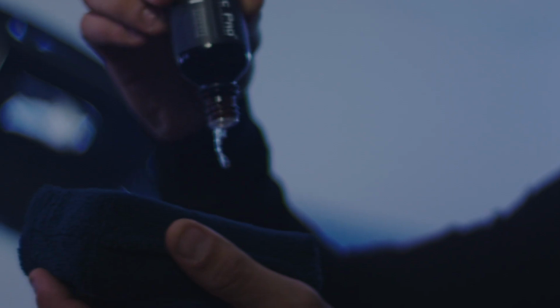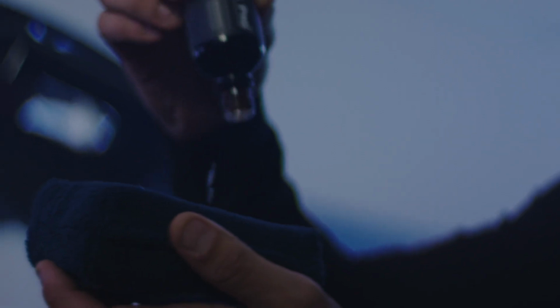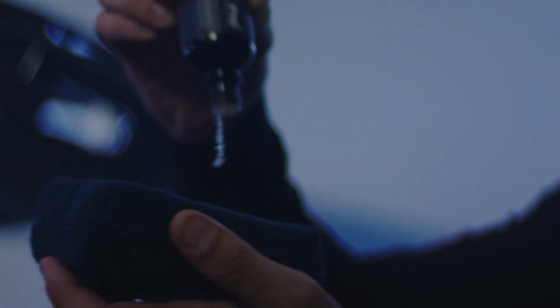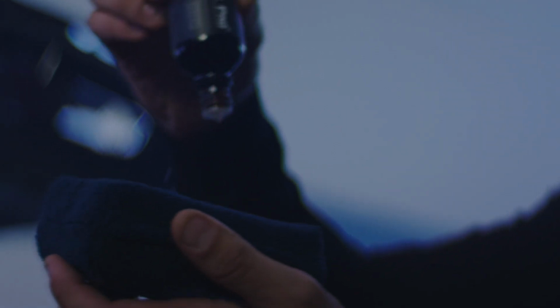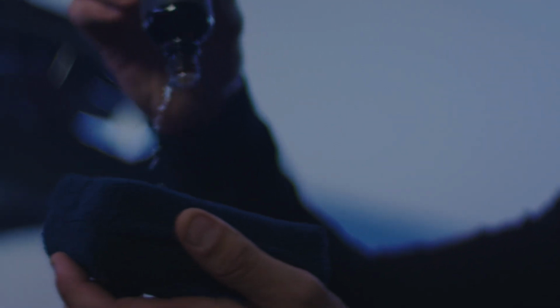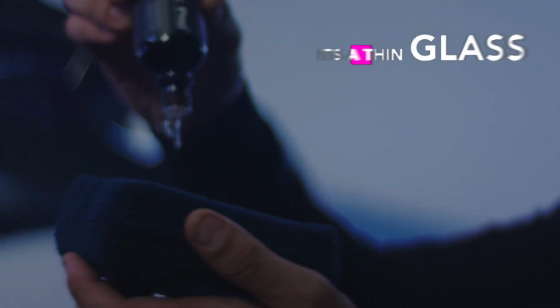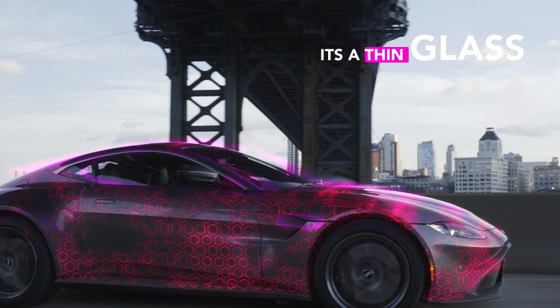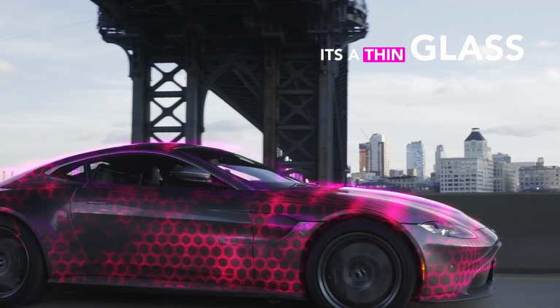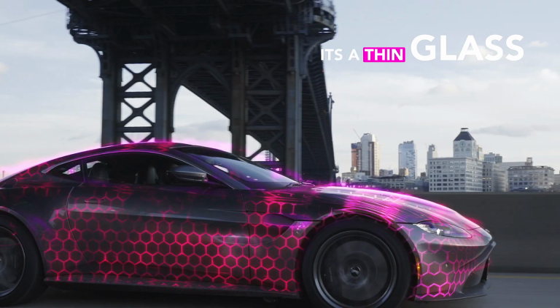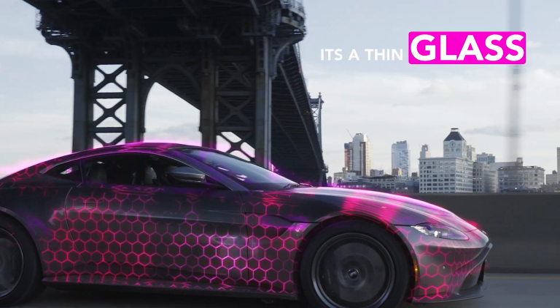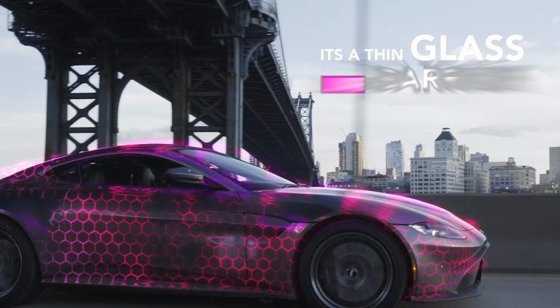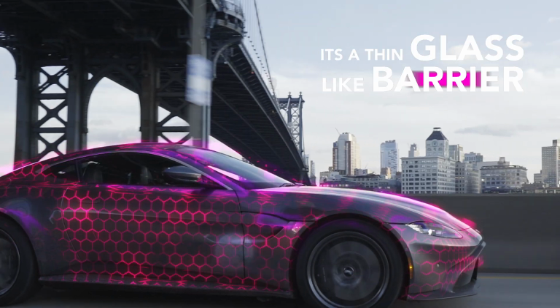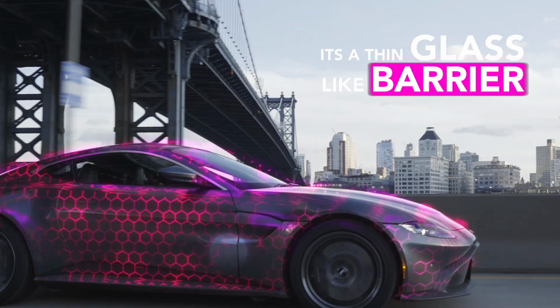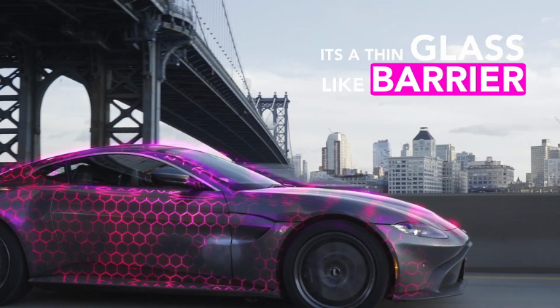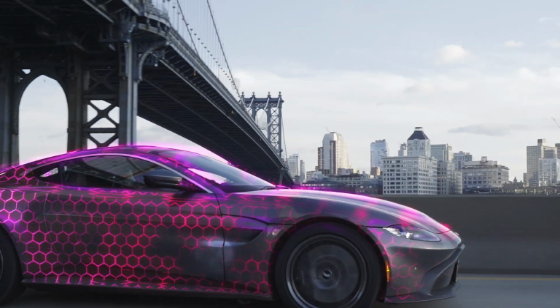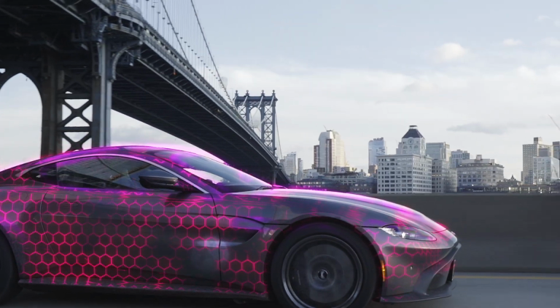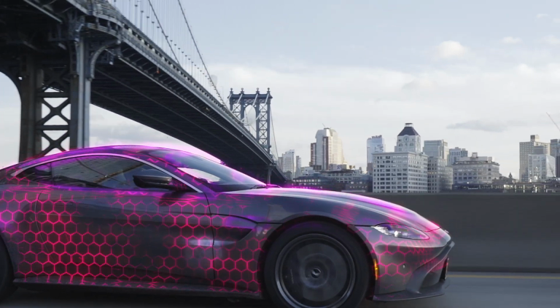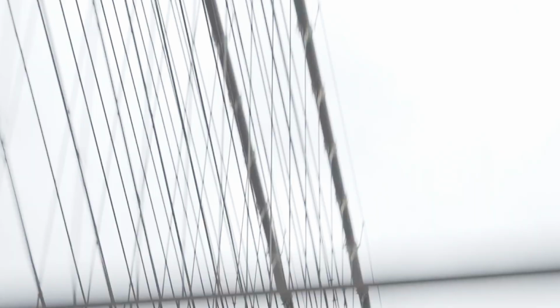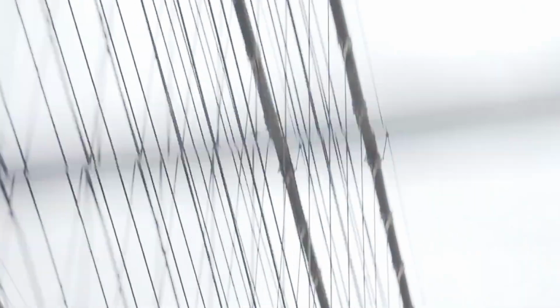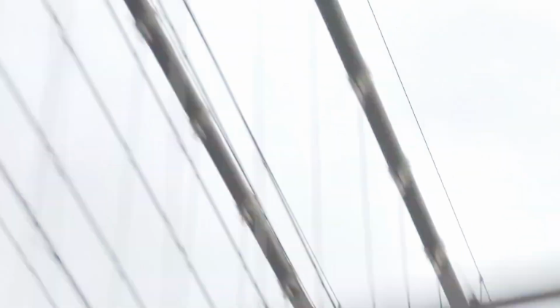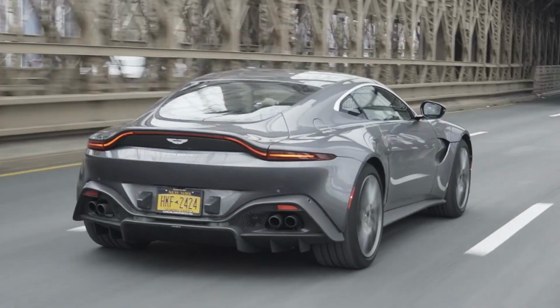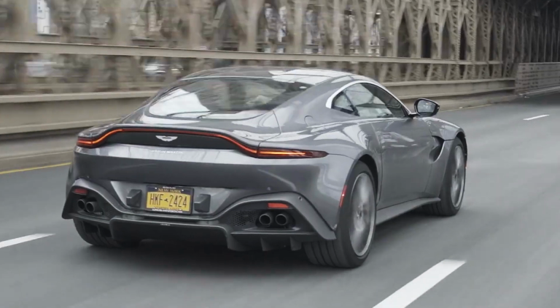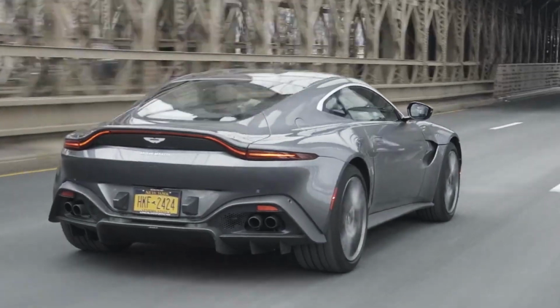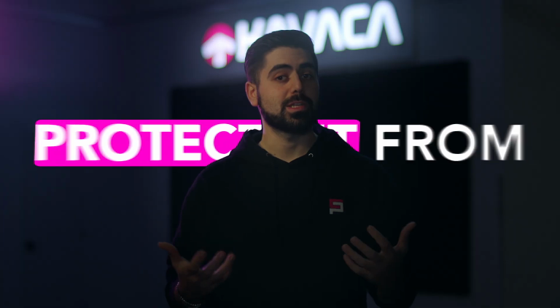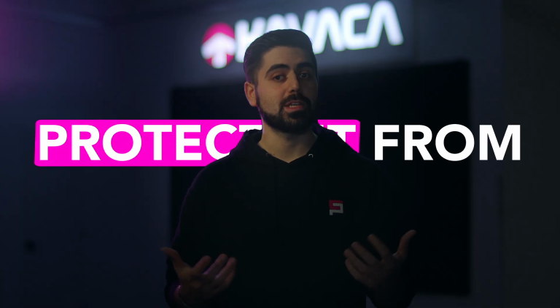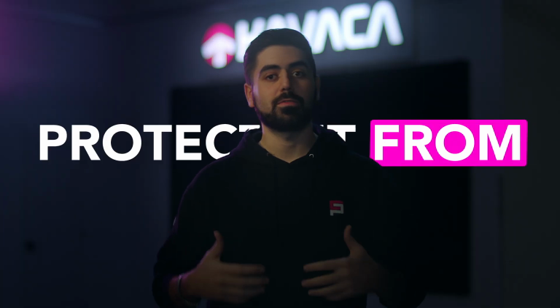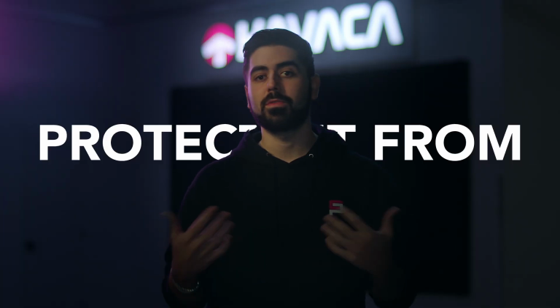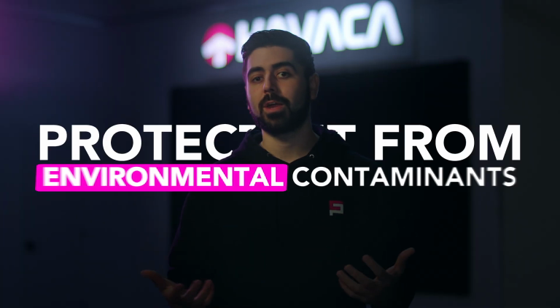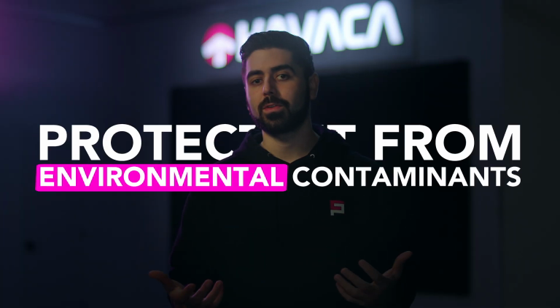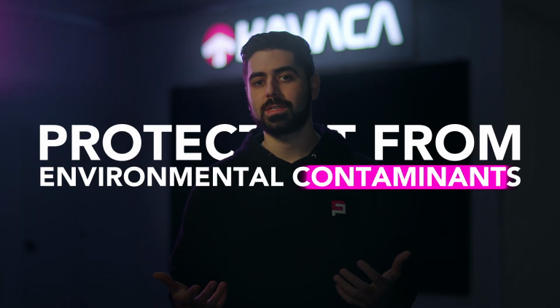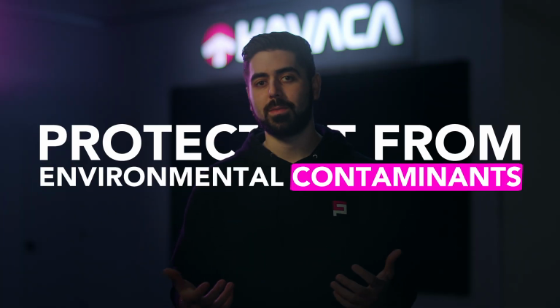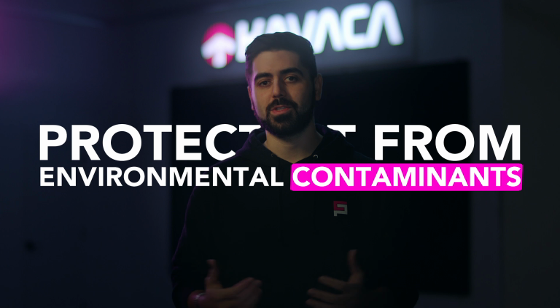Now this is Ceramic Pro's Nano Ceramic Coating. A ceramic coating is a thin, glass-like barrier that's applied to the paint of your vehicle, which protects it from environmental contaminants.